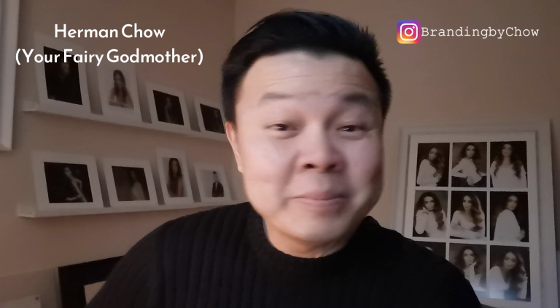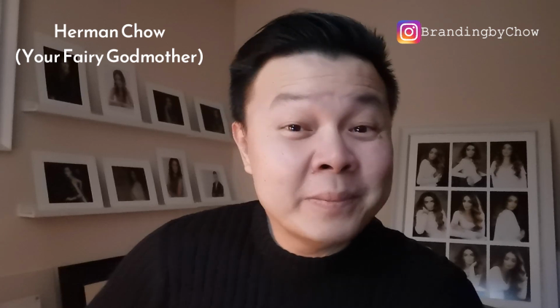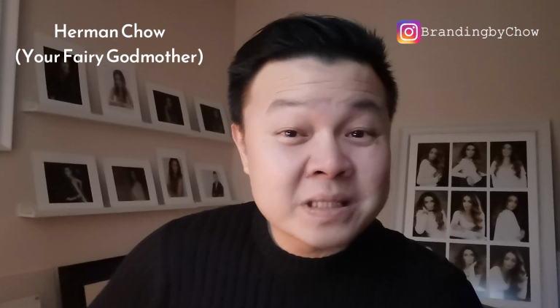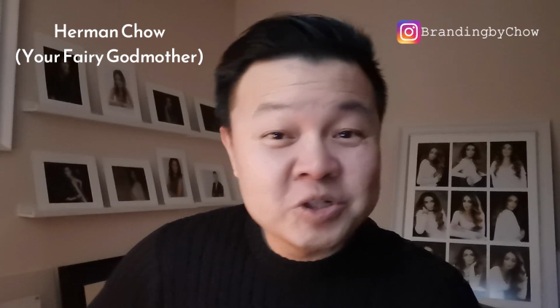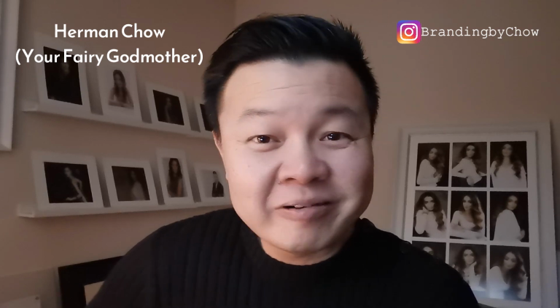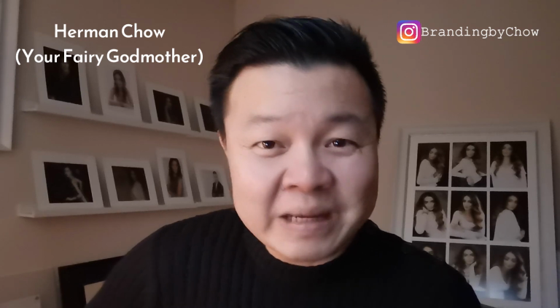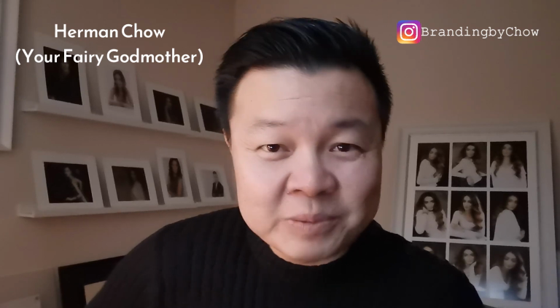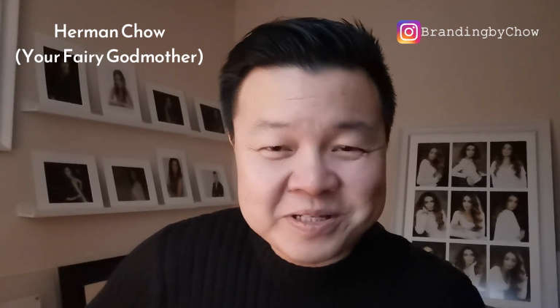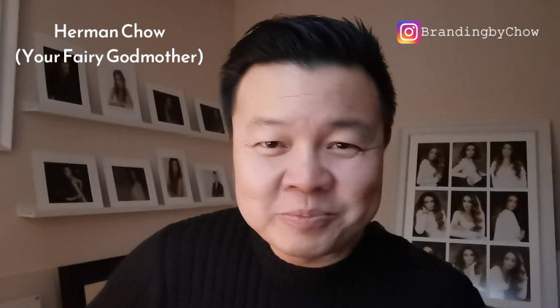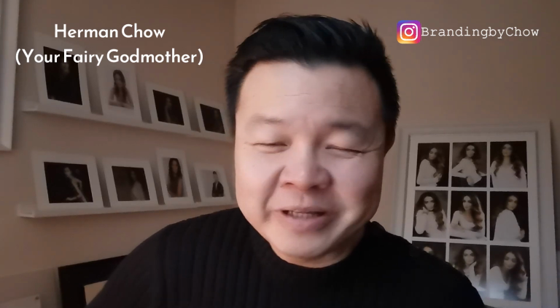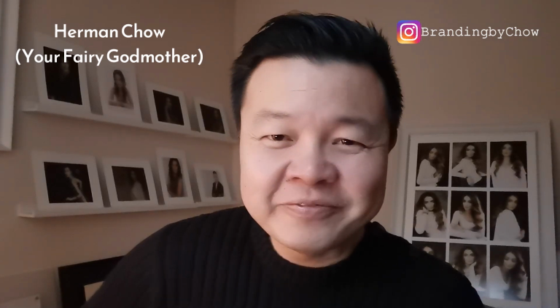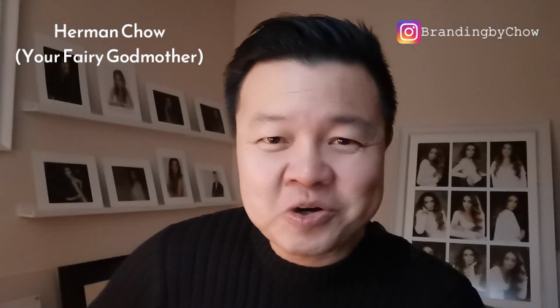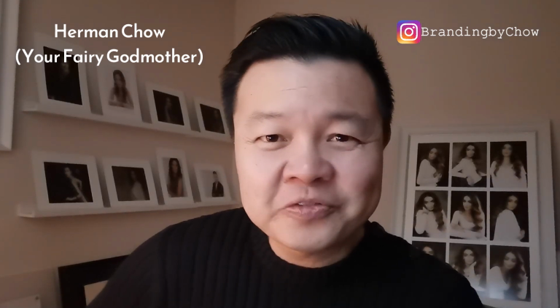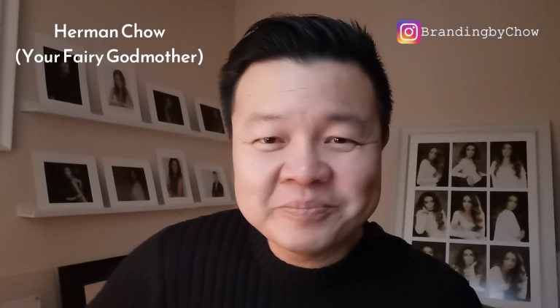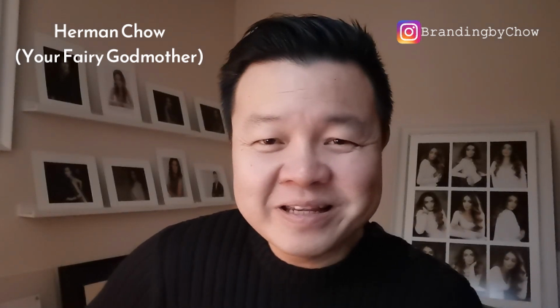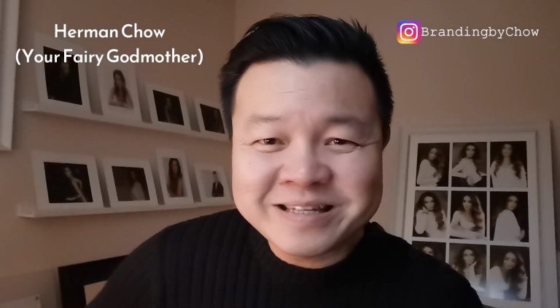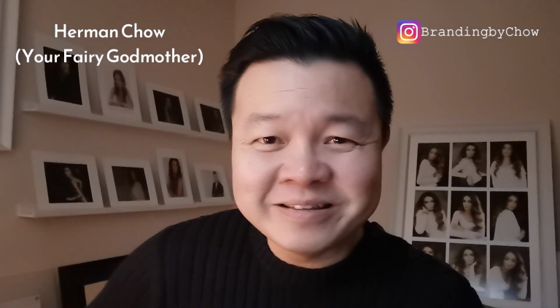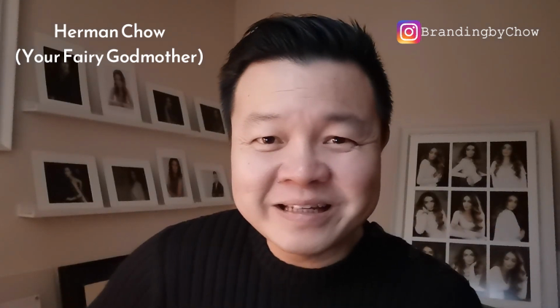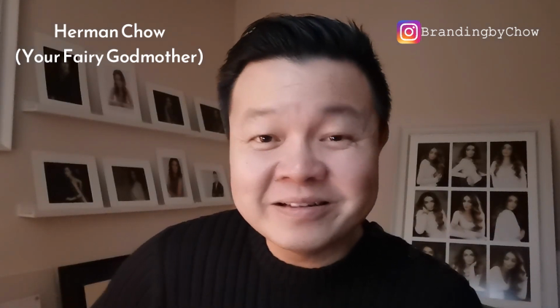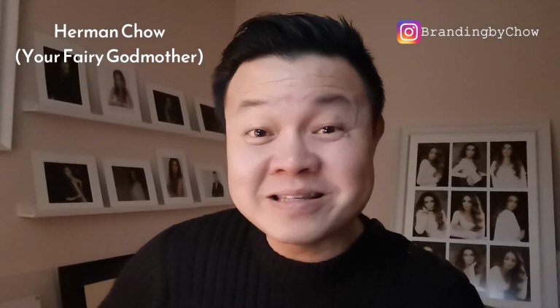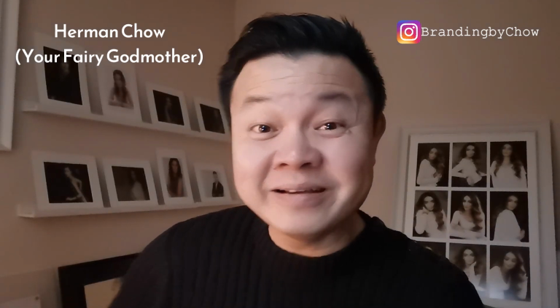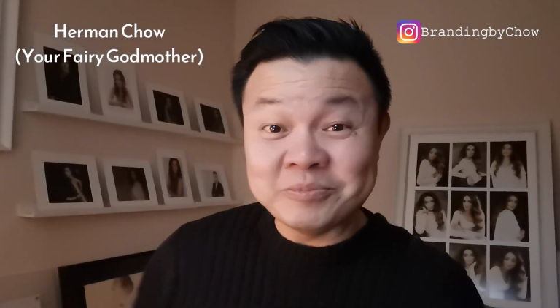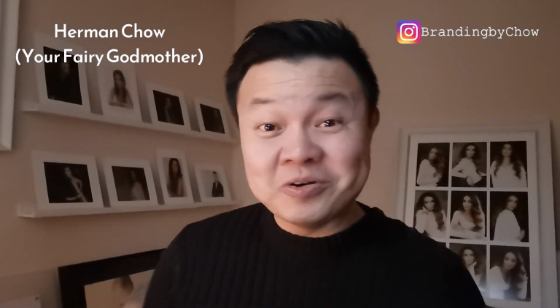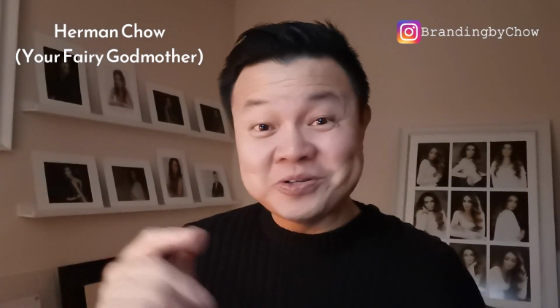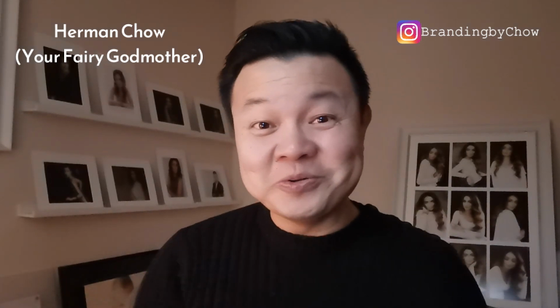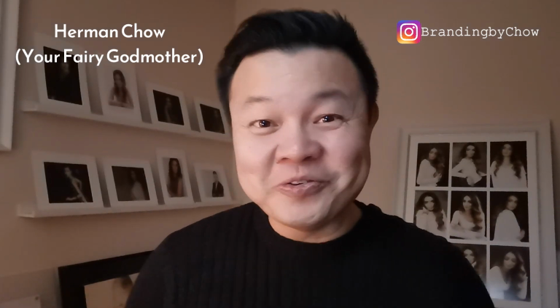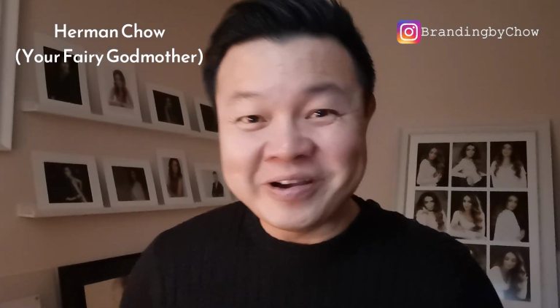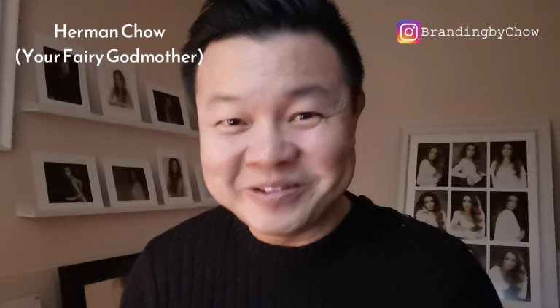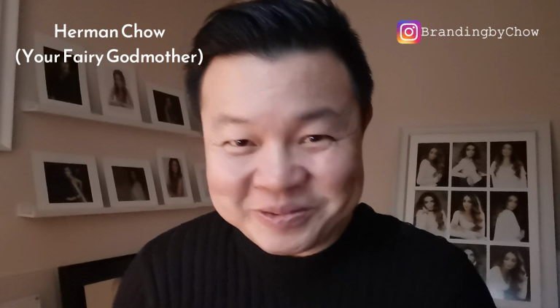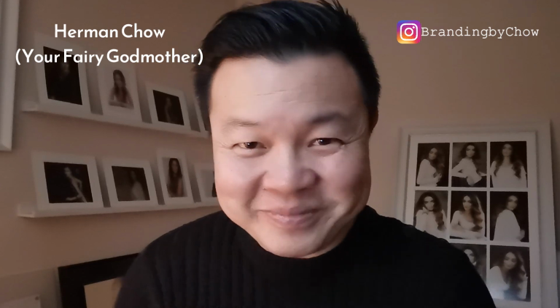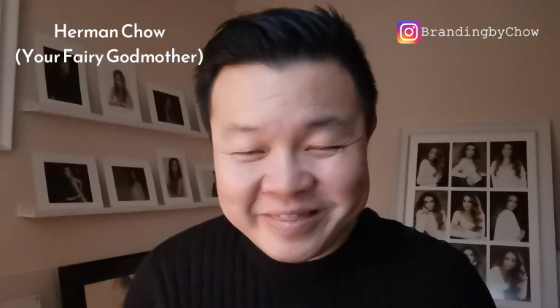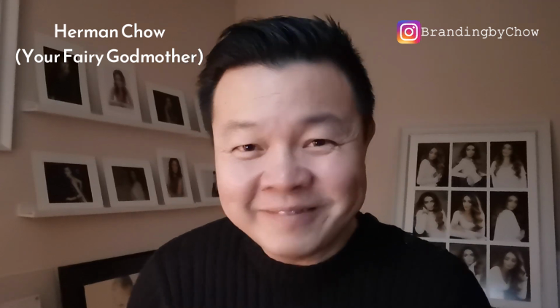Hi, my name is Herman Chow. I'm a personal branding photographer based in the Netherlands. I am also your fairy godmother.